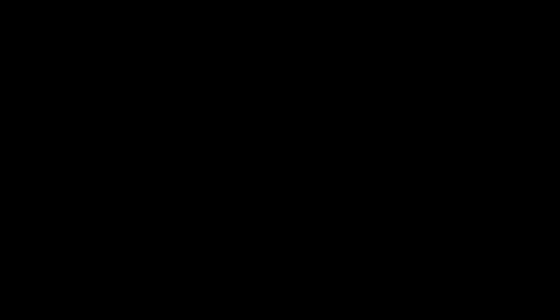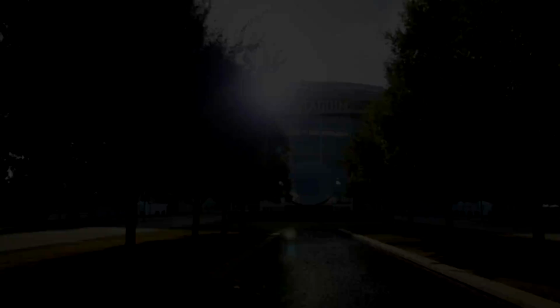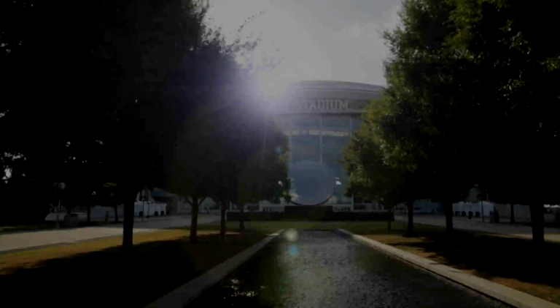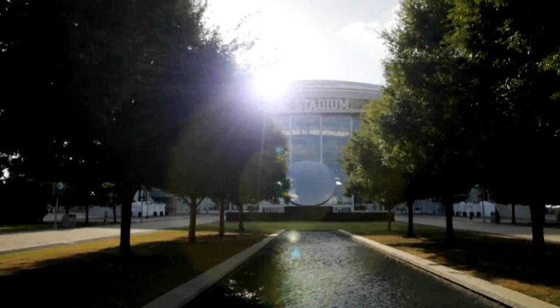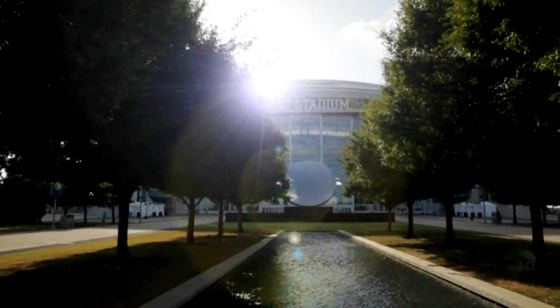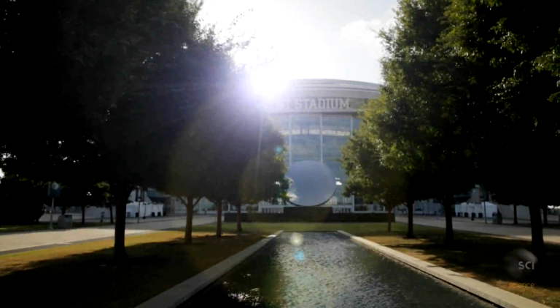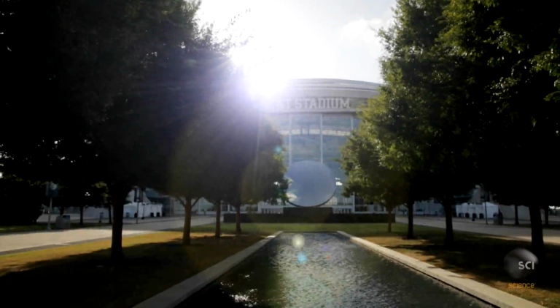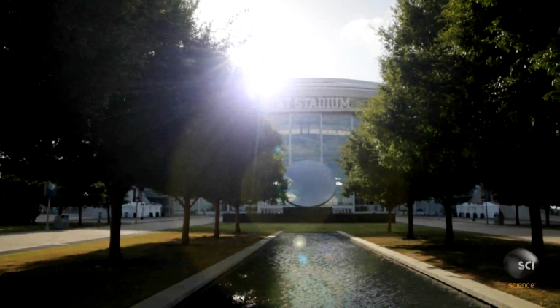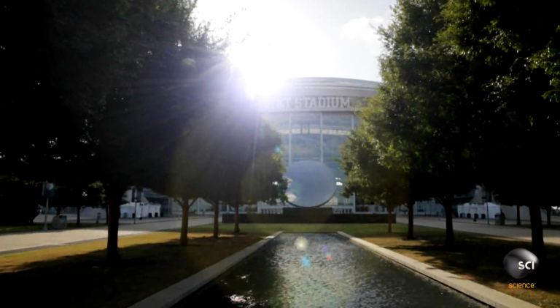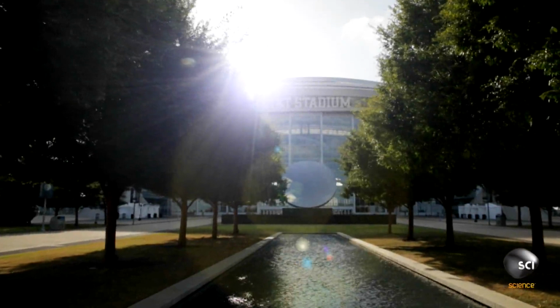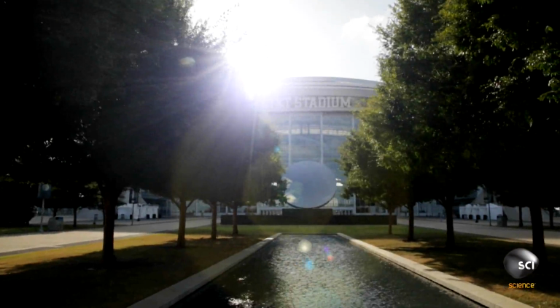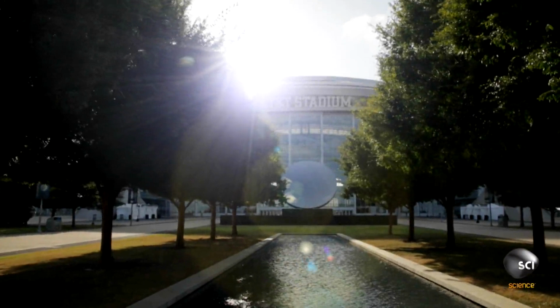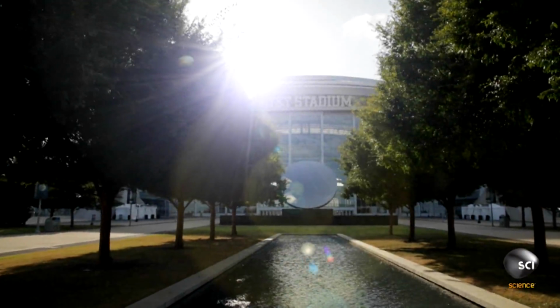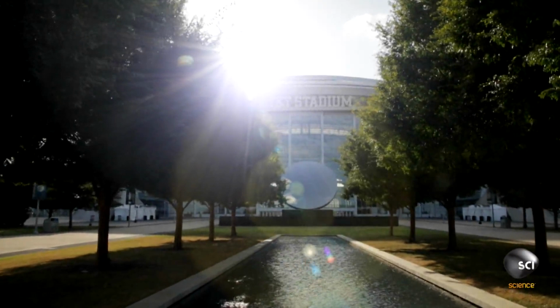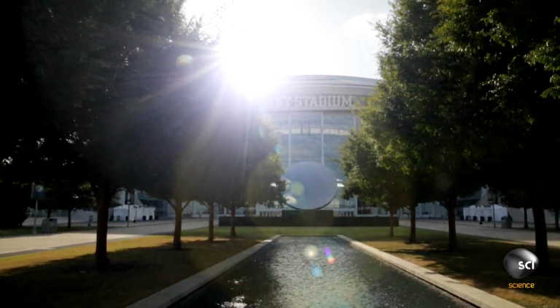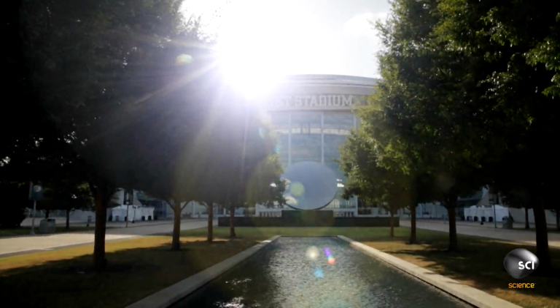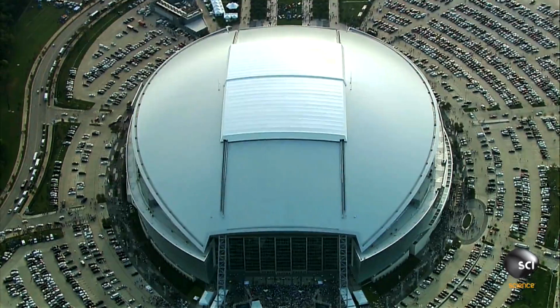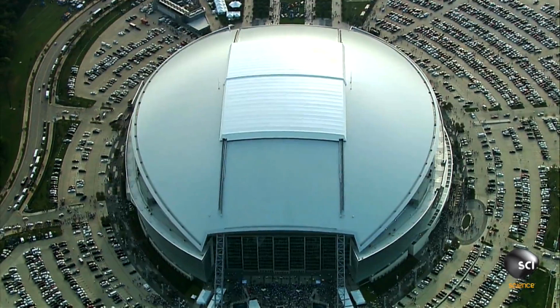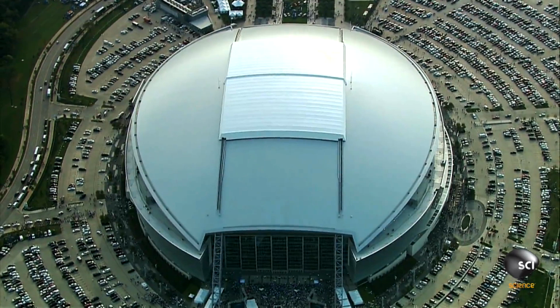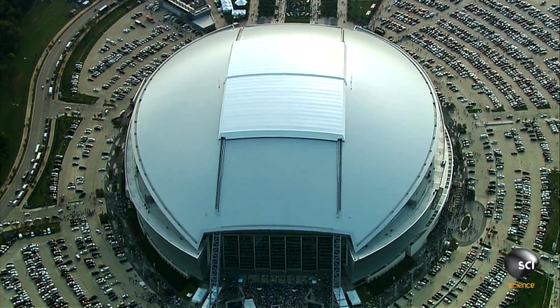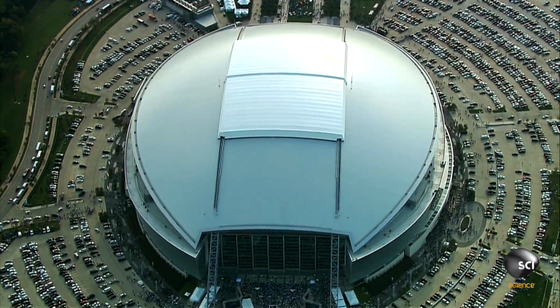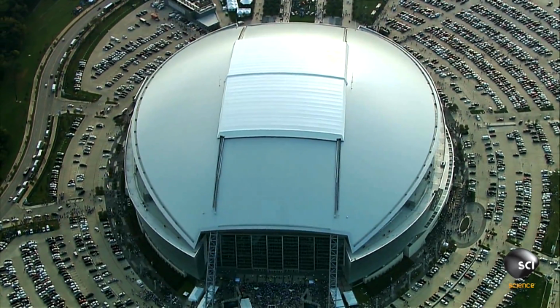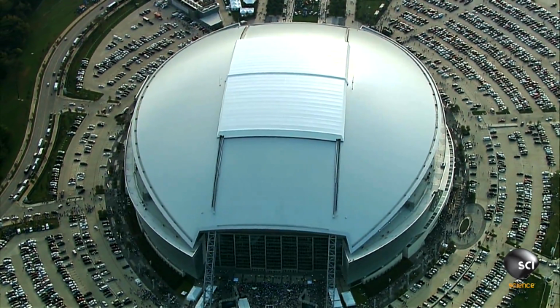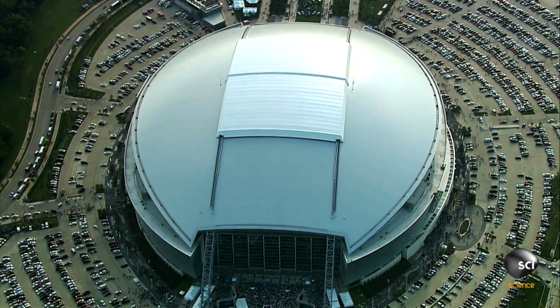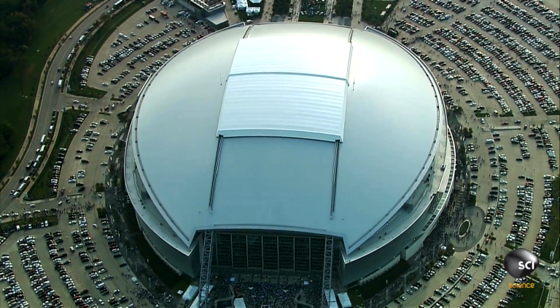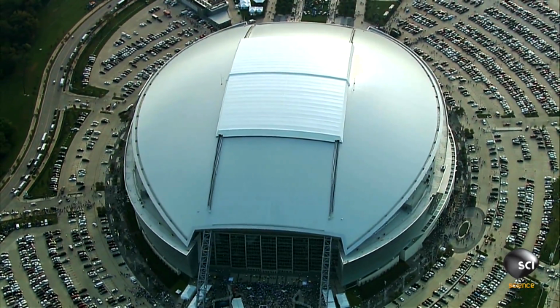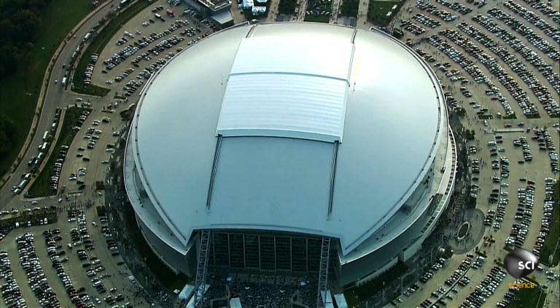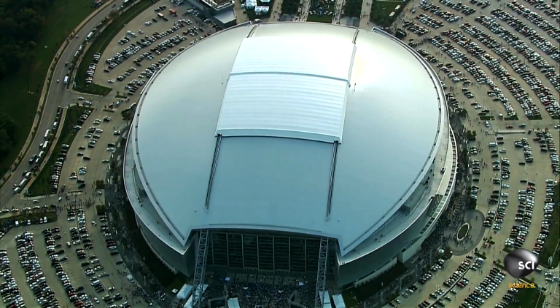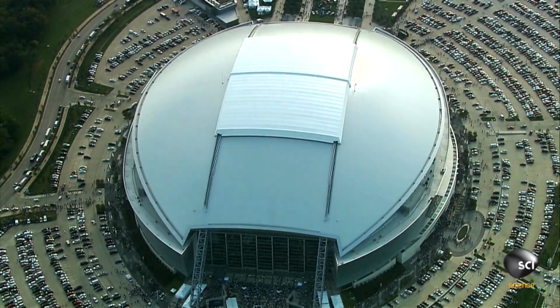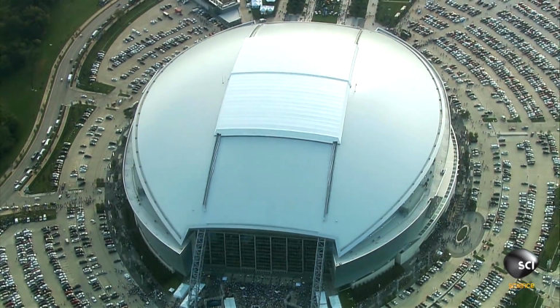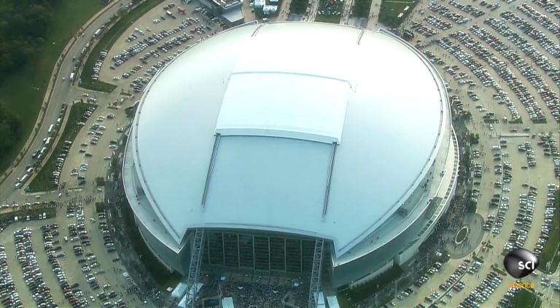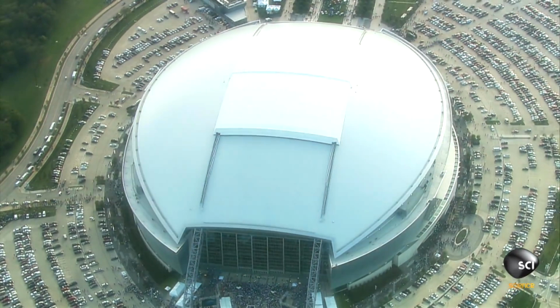In Arlington, Texas, engineers have created one of the largest sports and entertainment venues on earth.